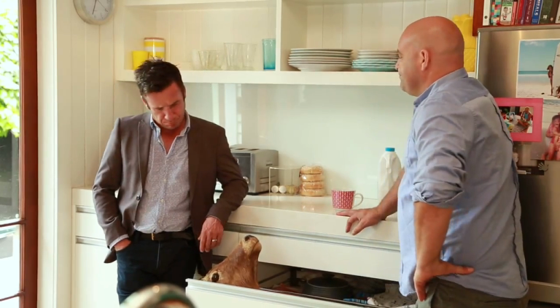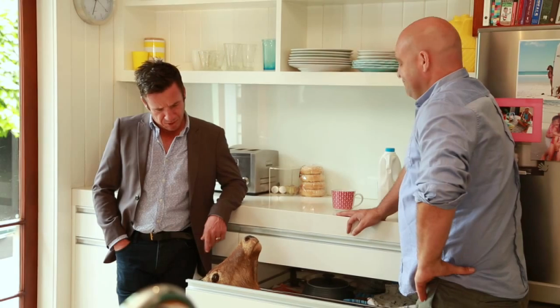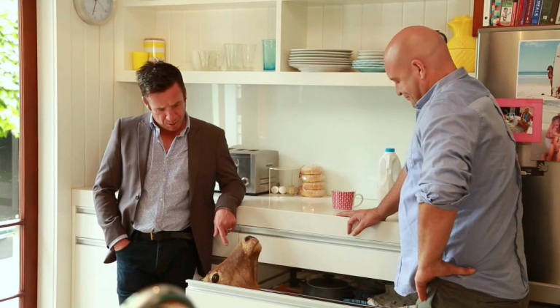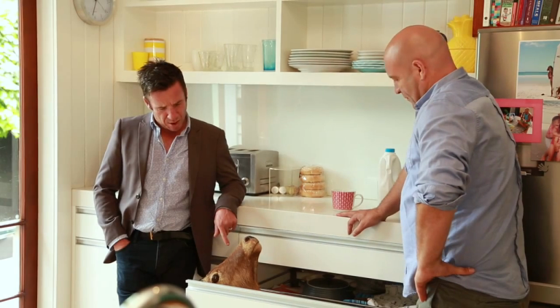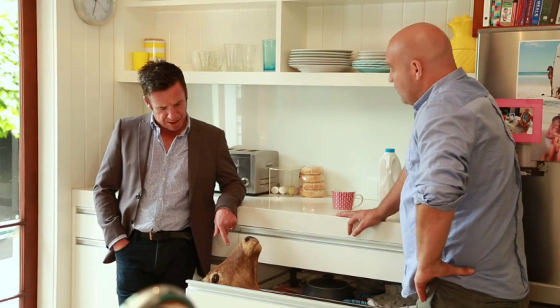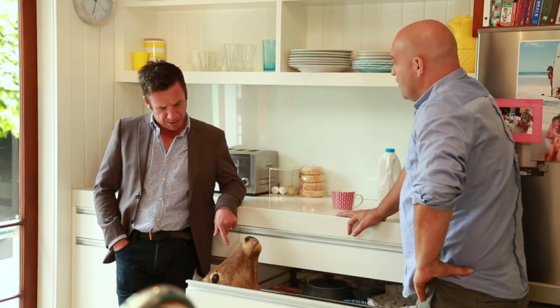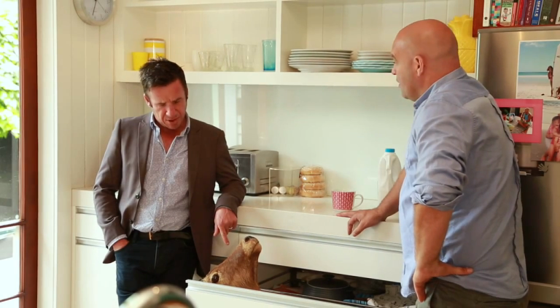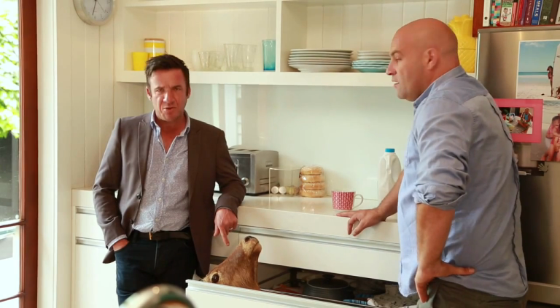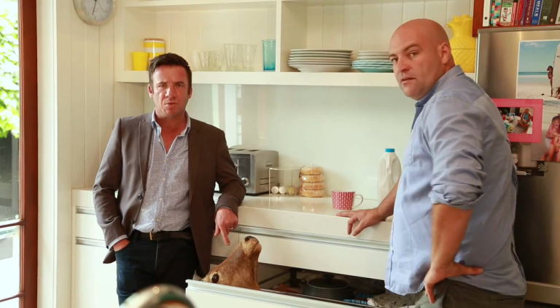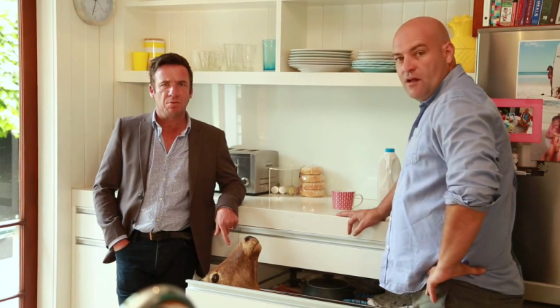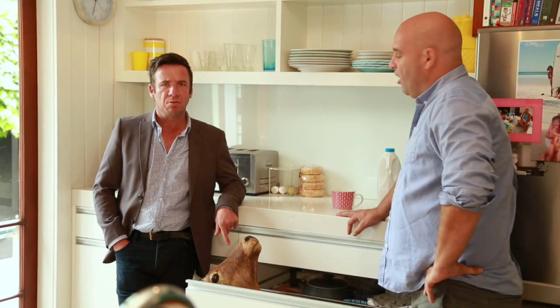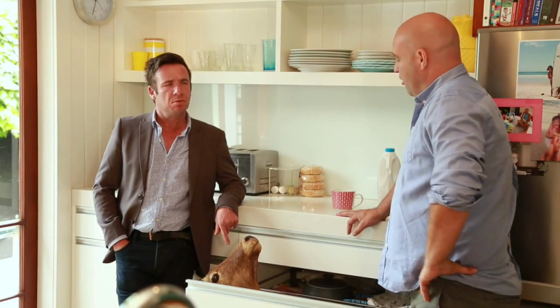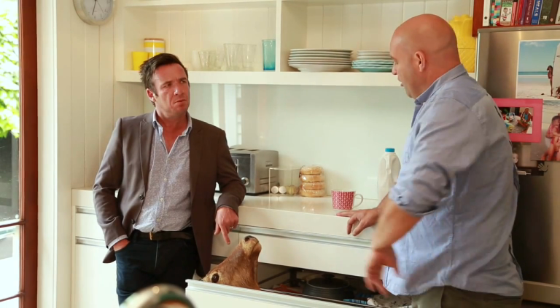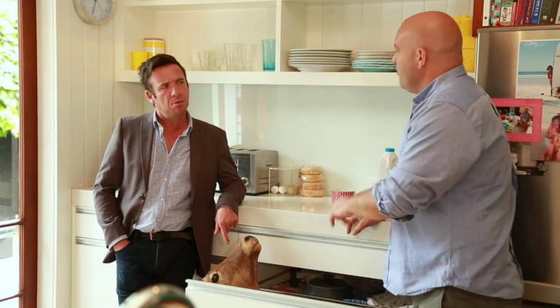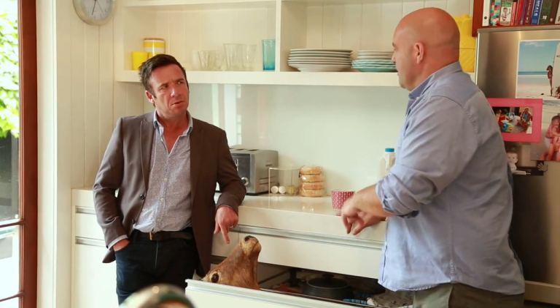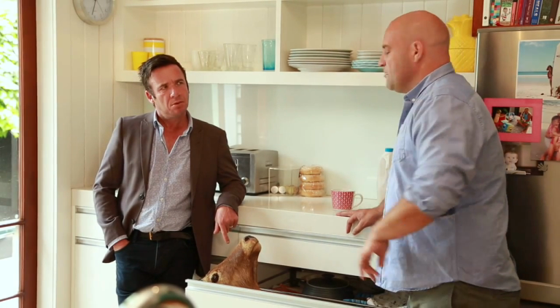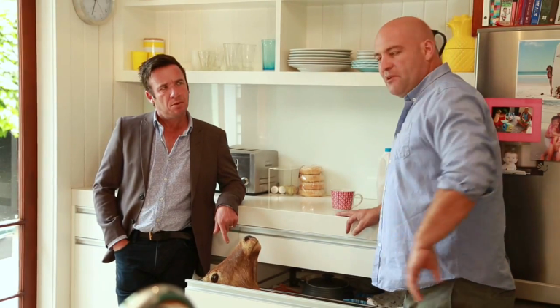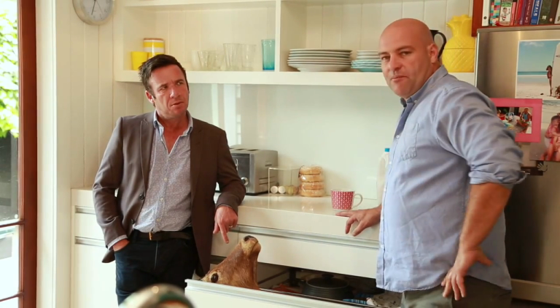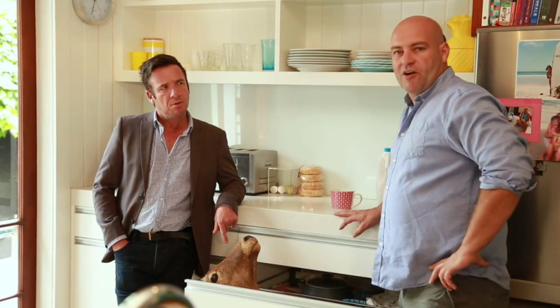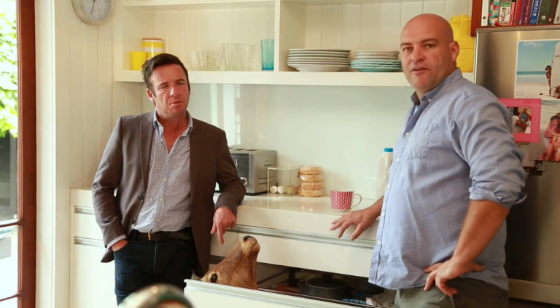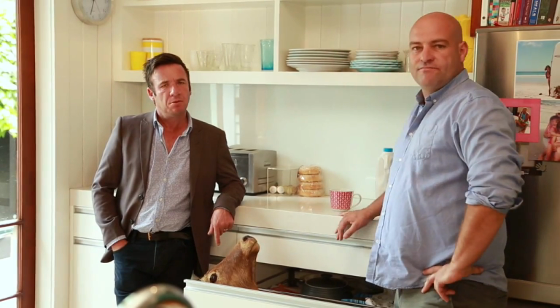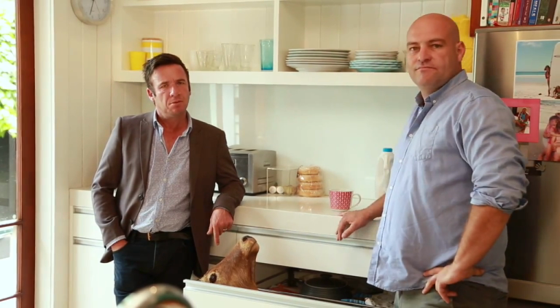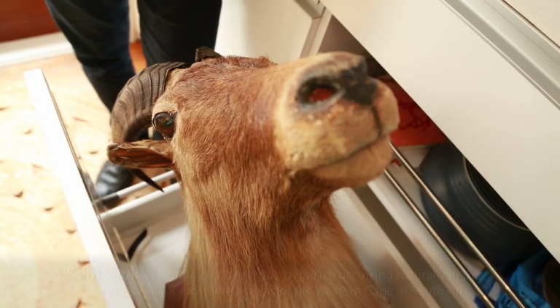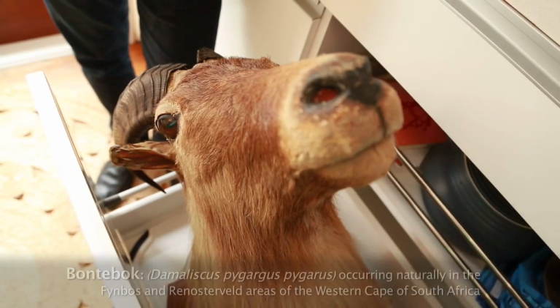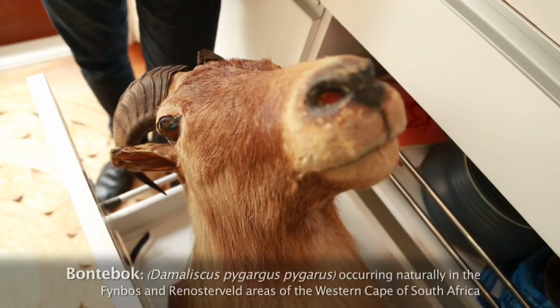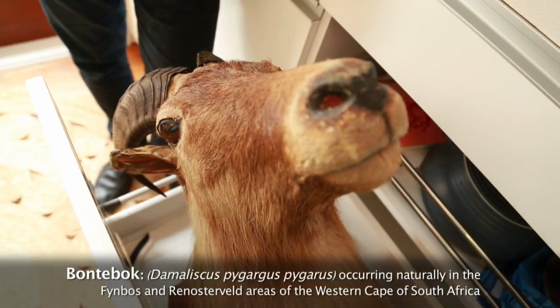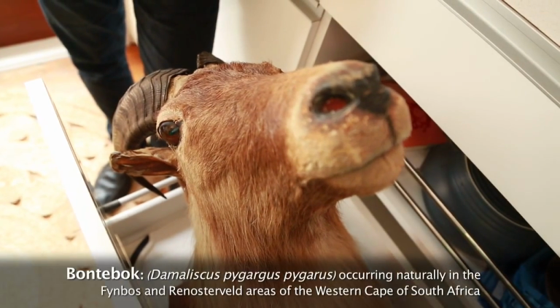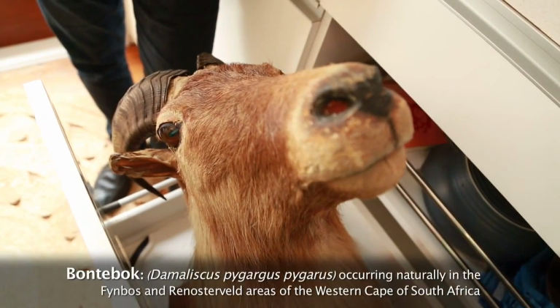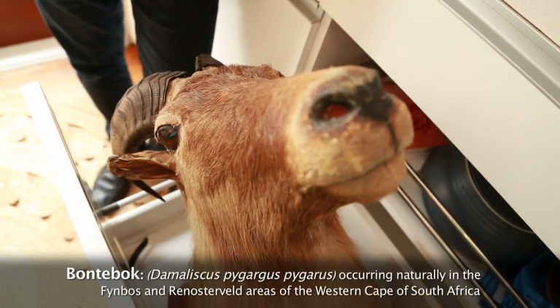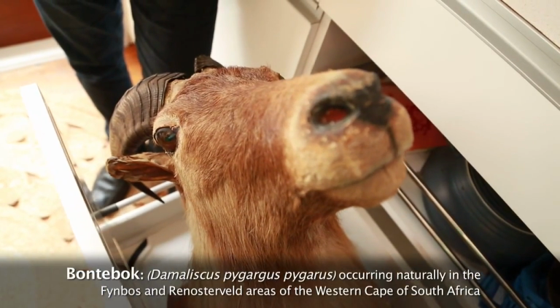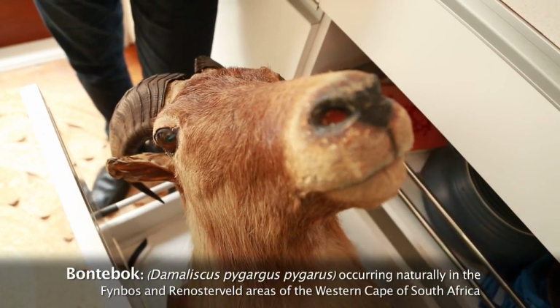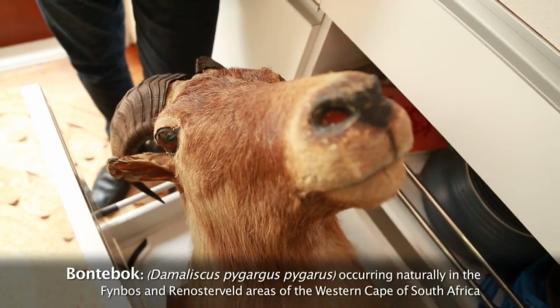Is that a white-tailed newt? No, no. It's a bon-de-bop. Milk? Great.